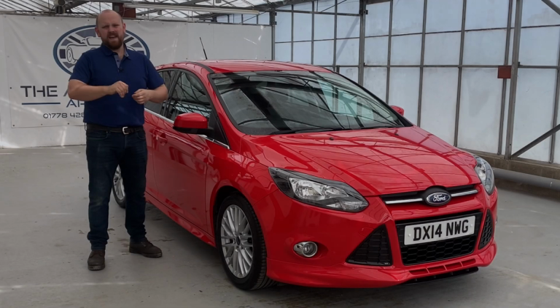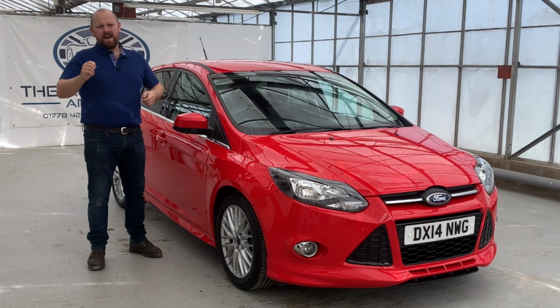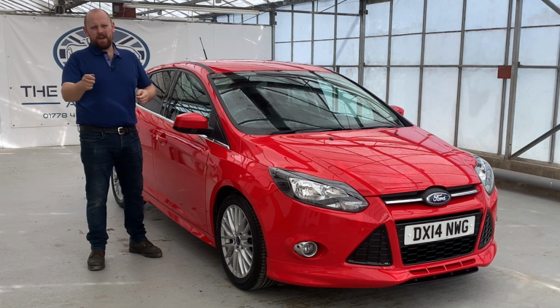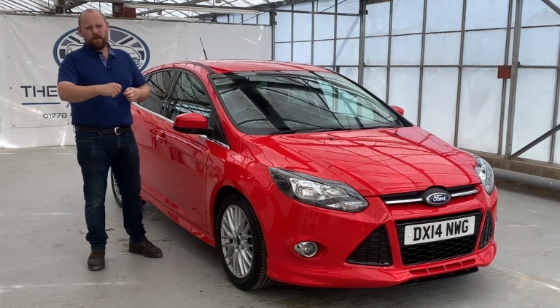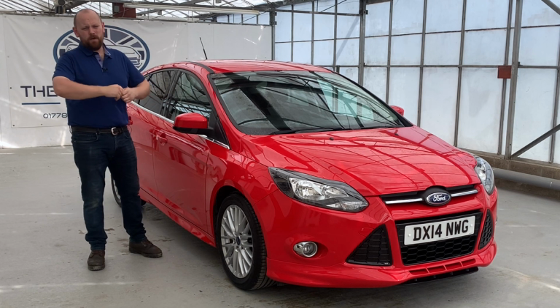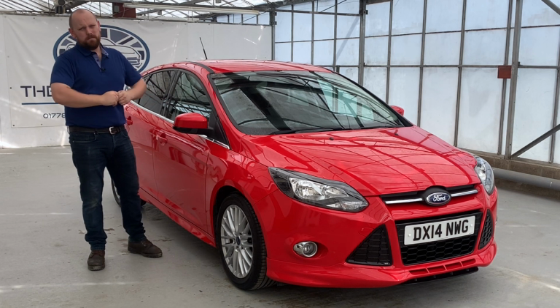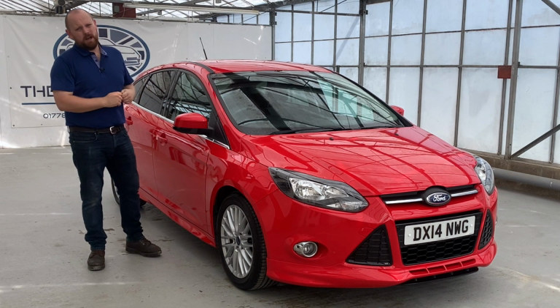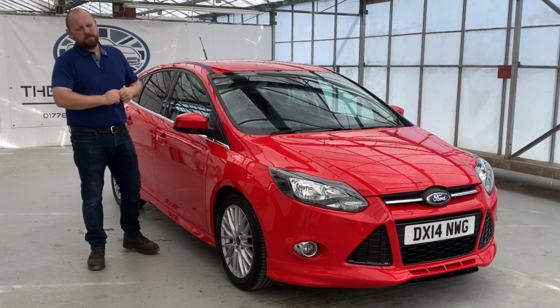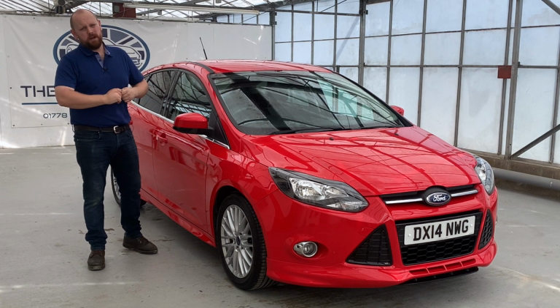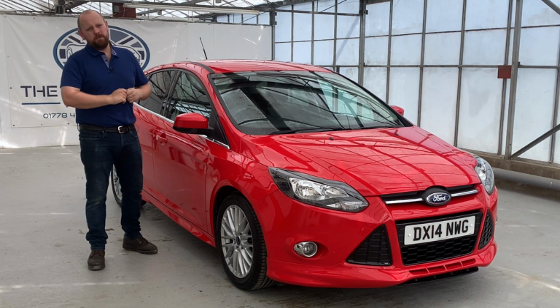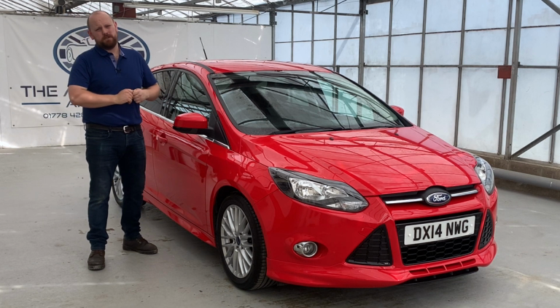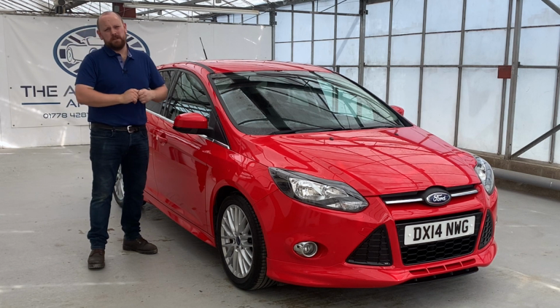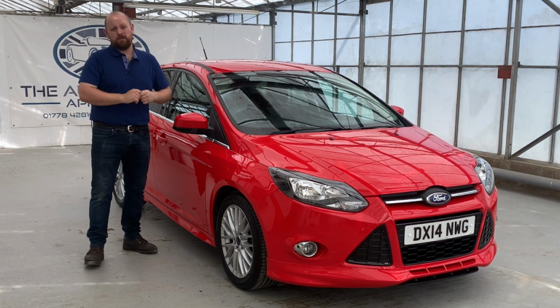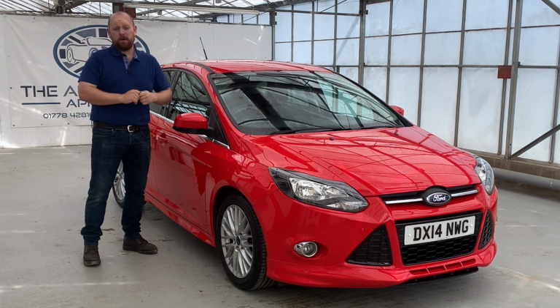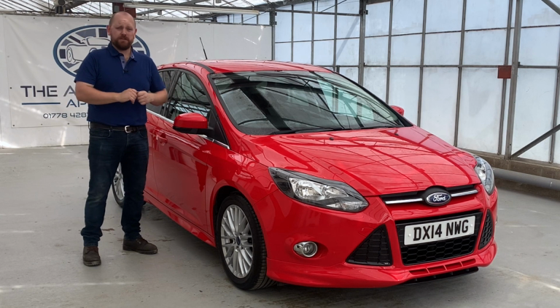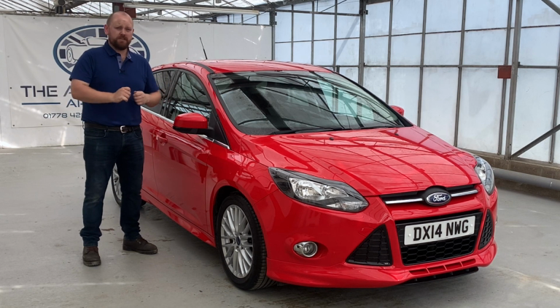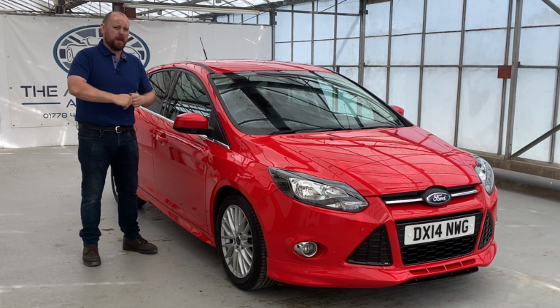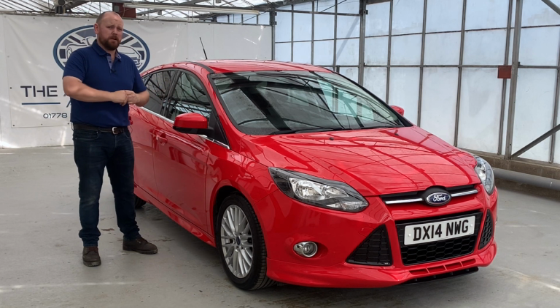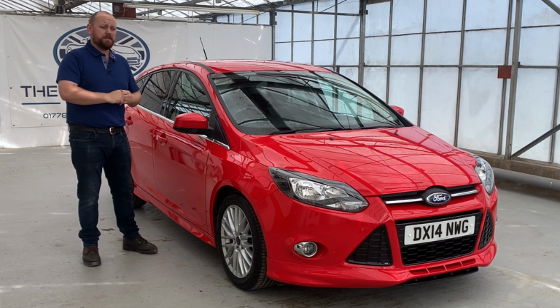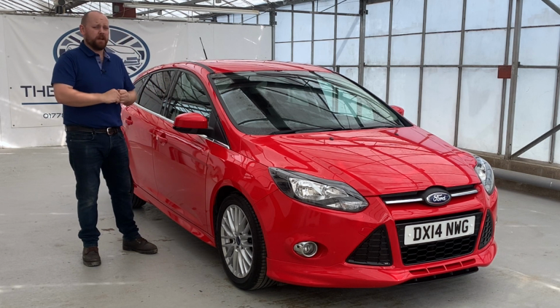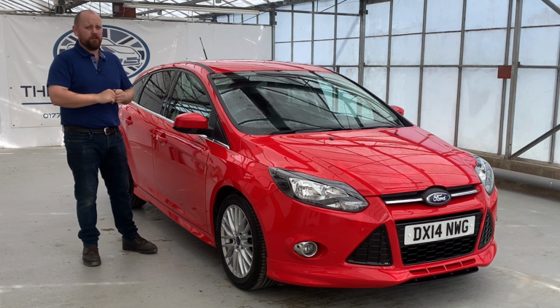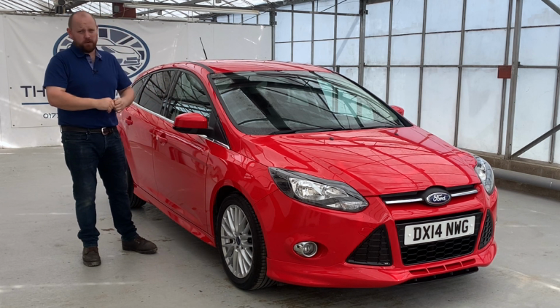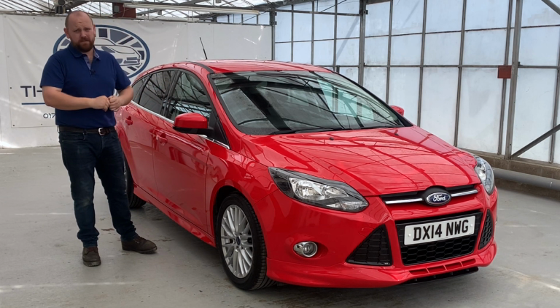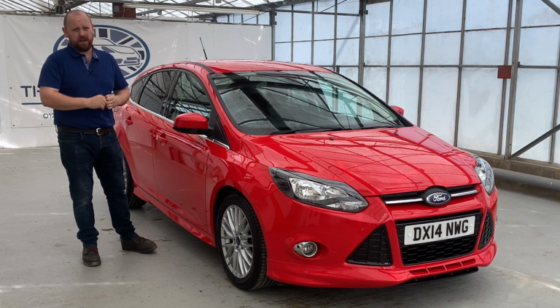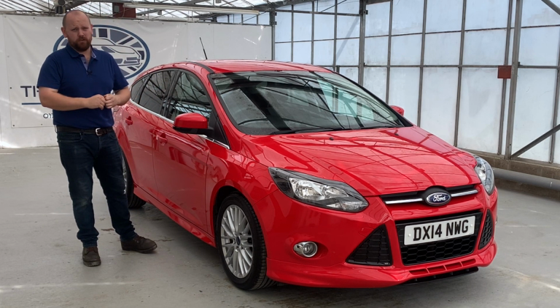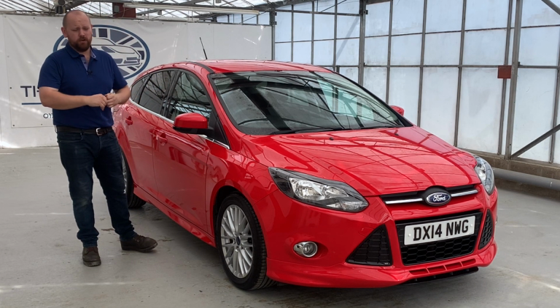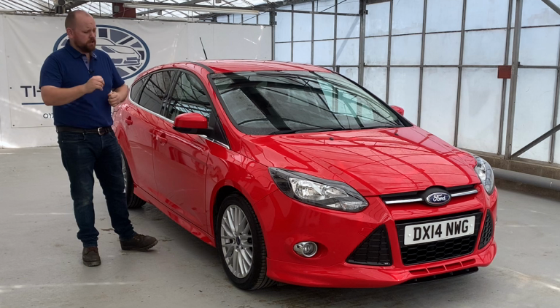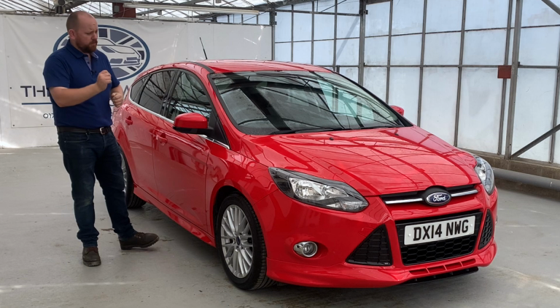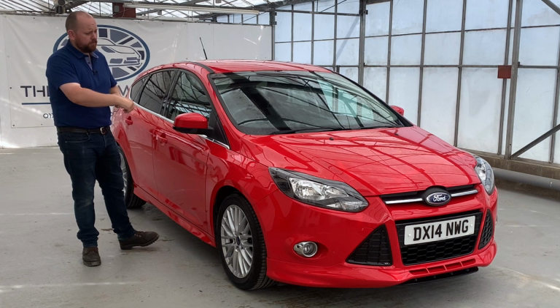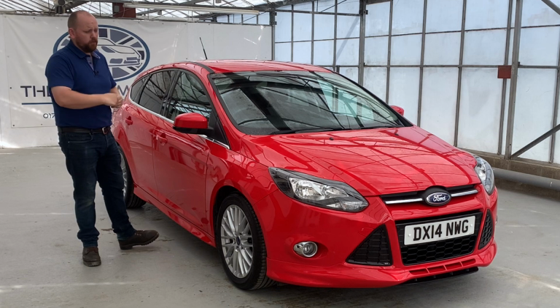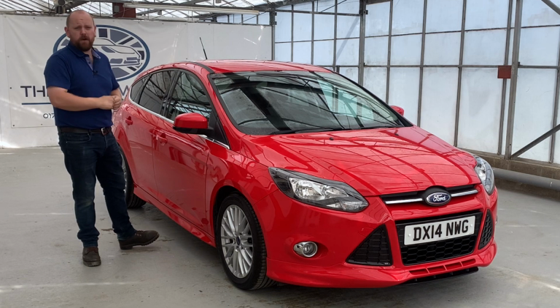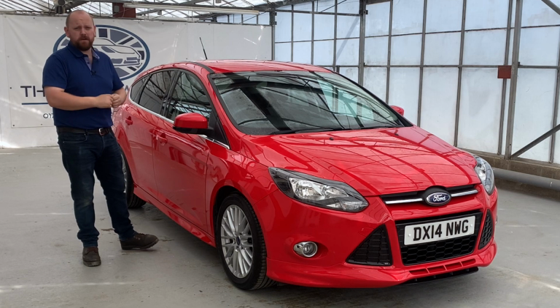Hello, my name is Mike from New Automotive Approach. Today we're going to be taking you through a quick video tour of our Ford Focus.